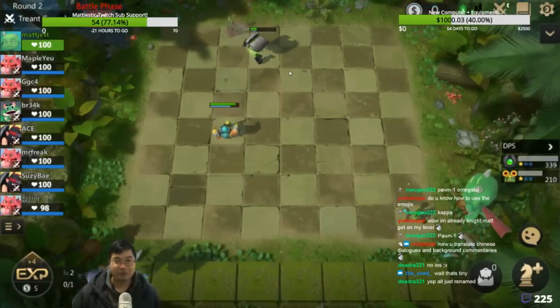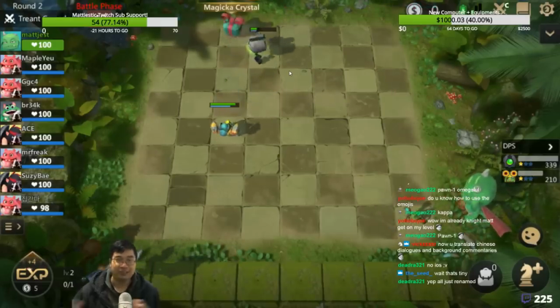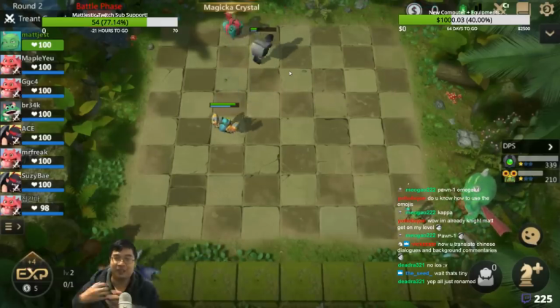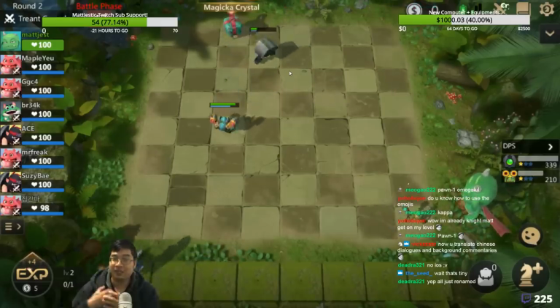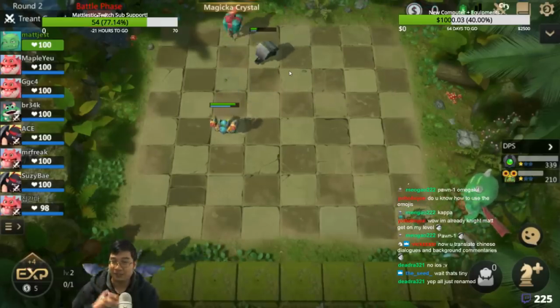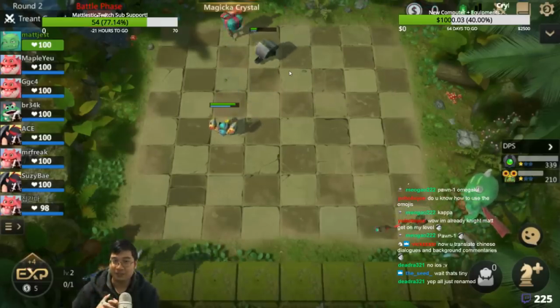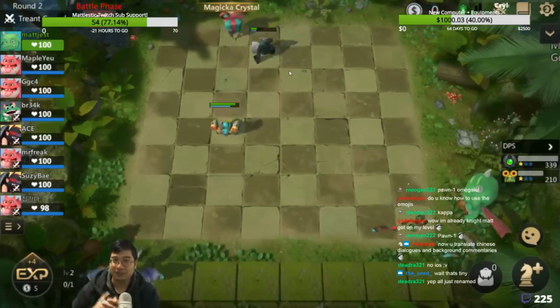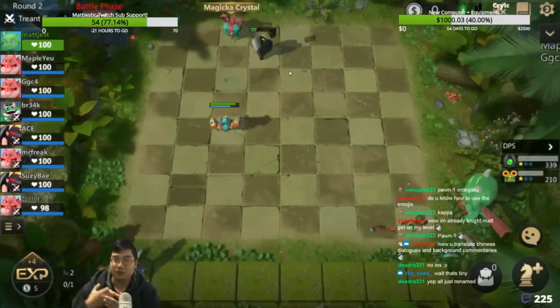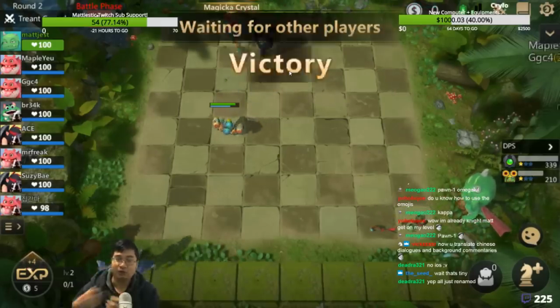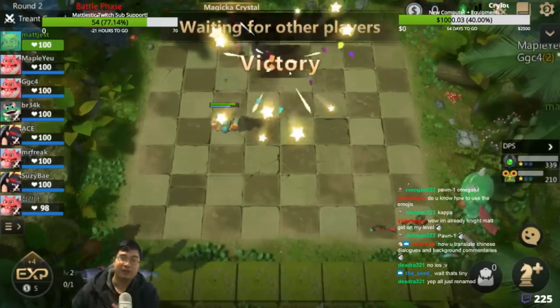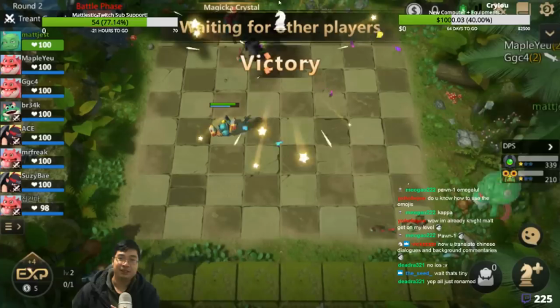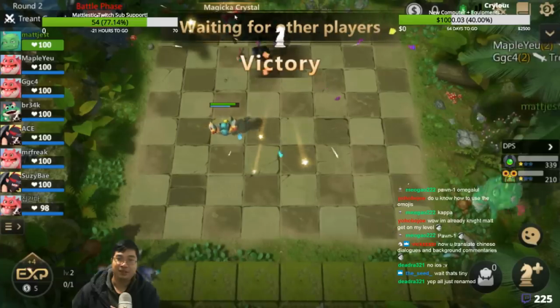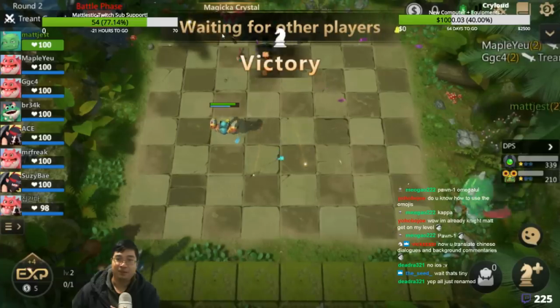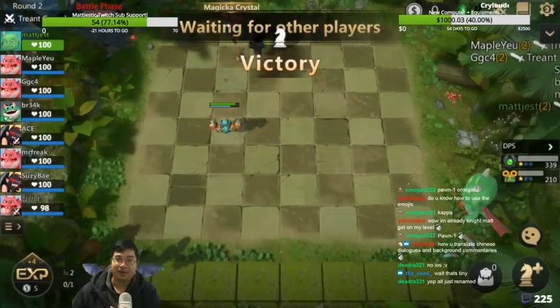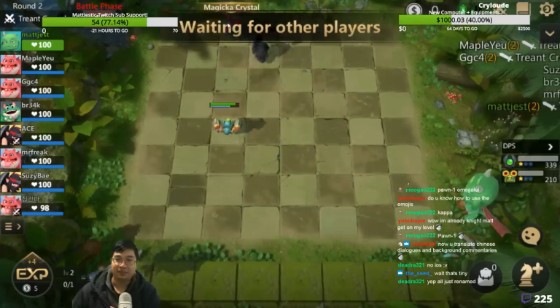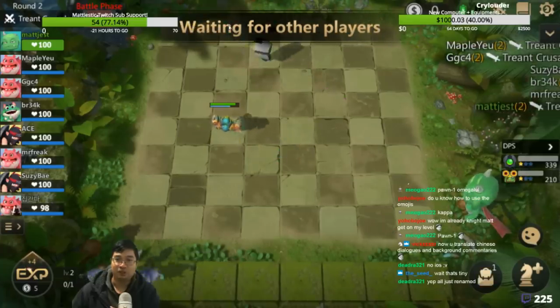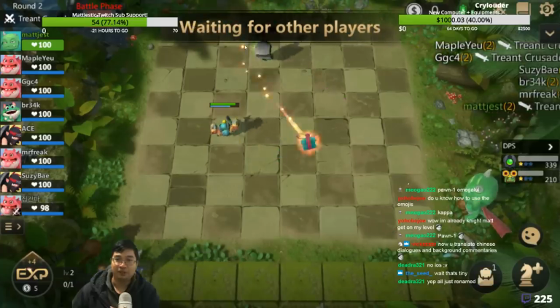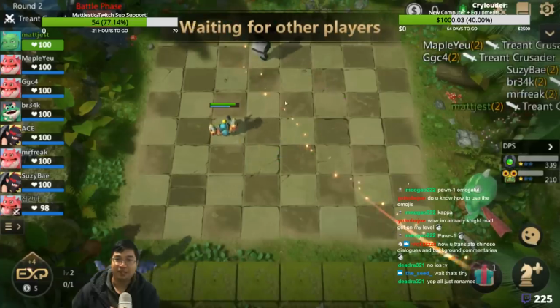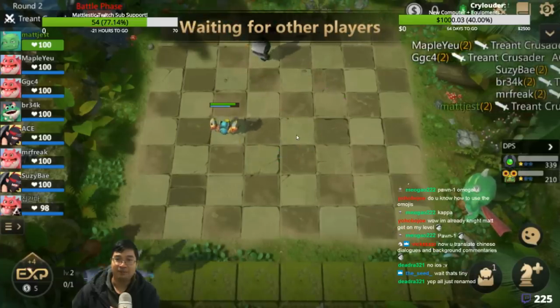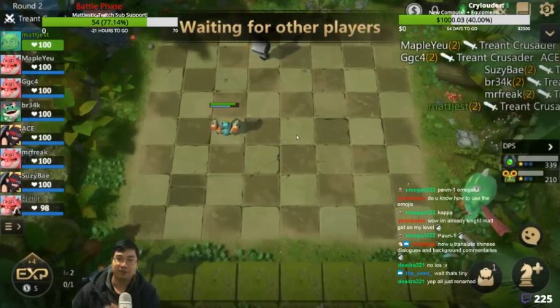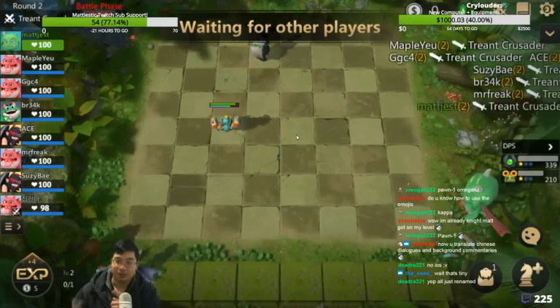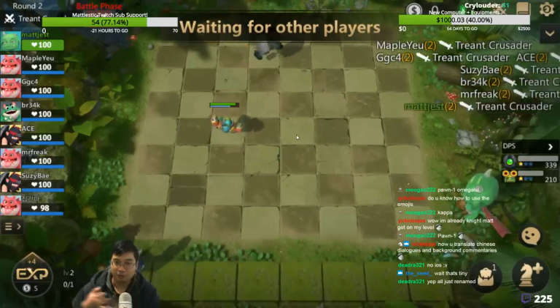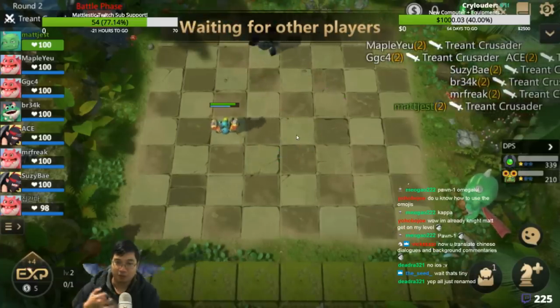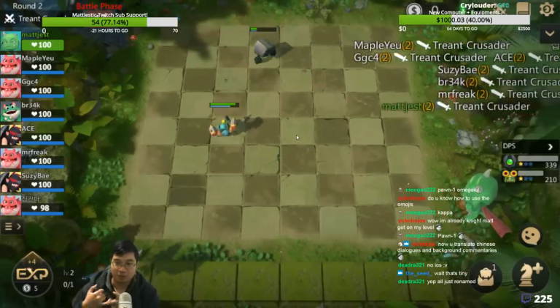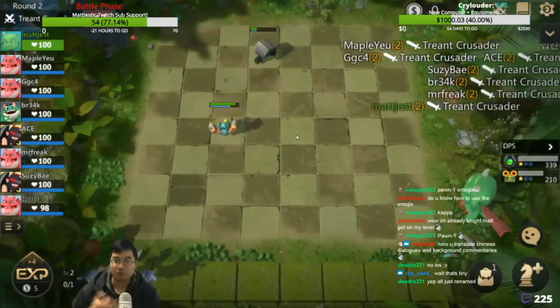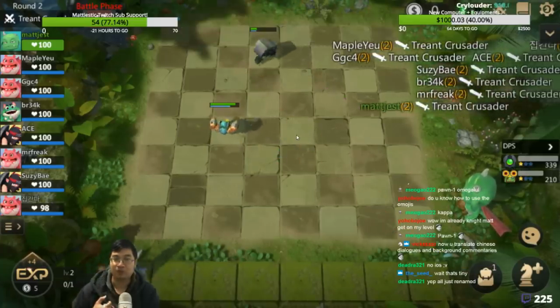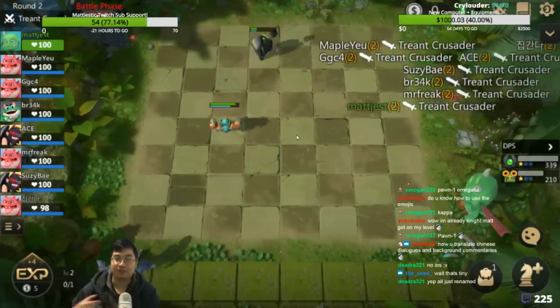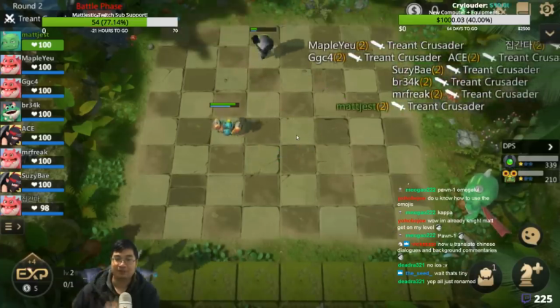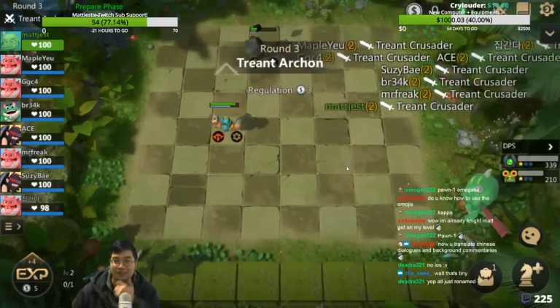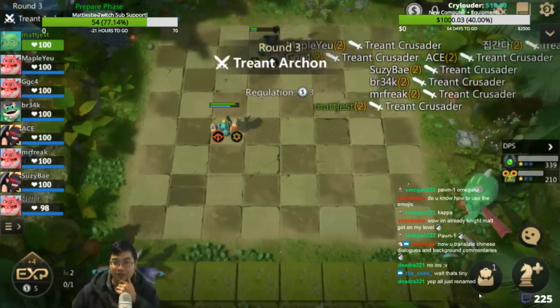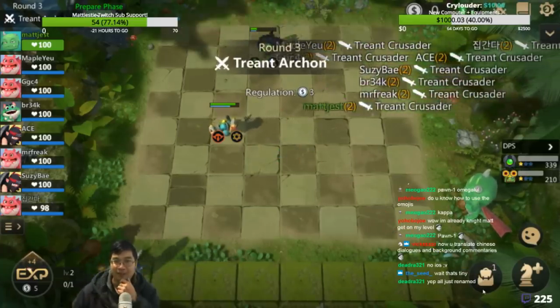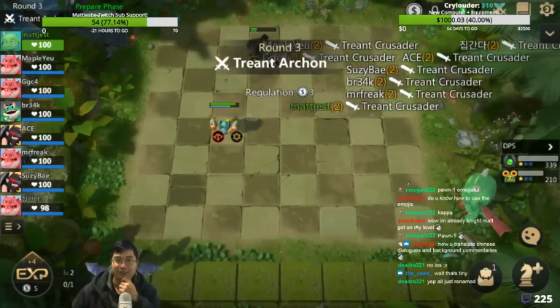To find this one on iOS guys, you find it by searching for the name Auto Chess Origins. That's how you find it.